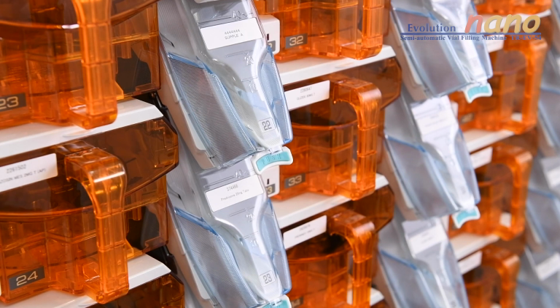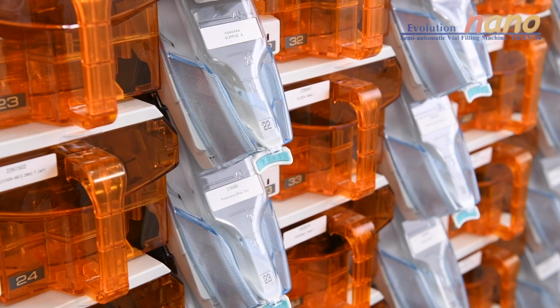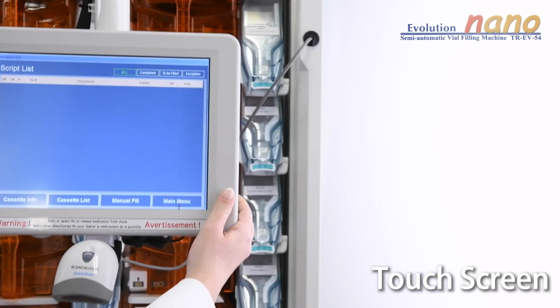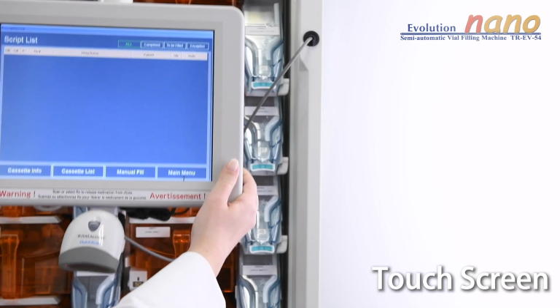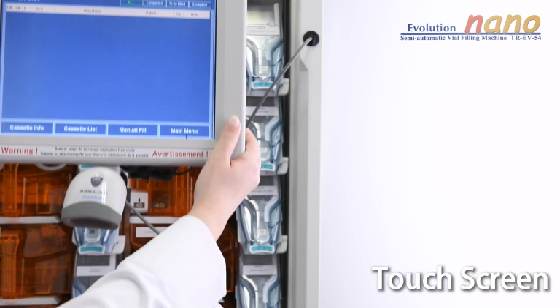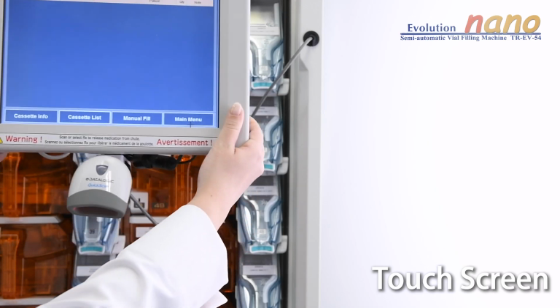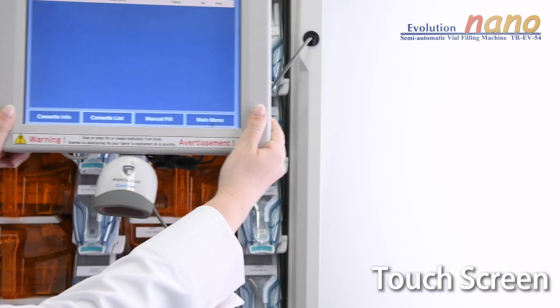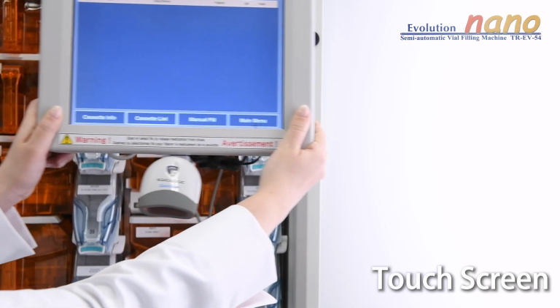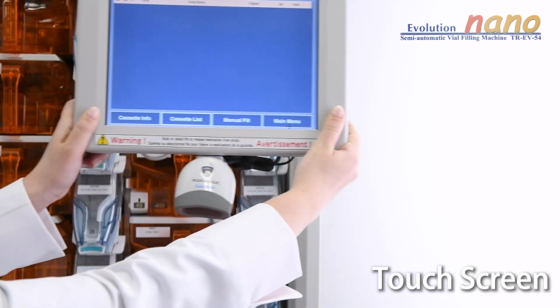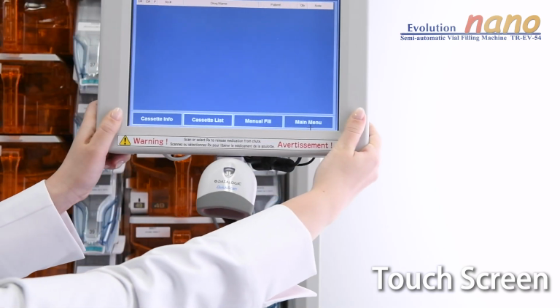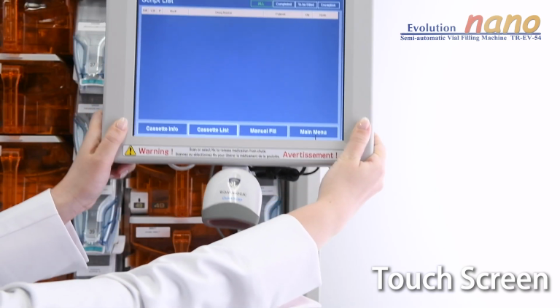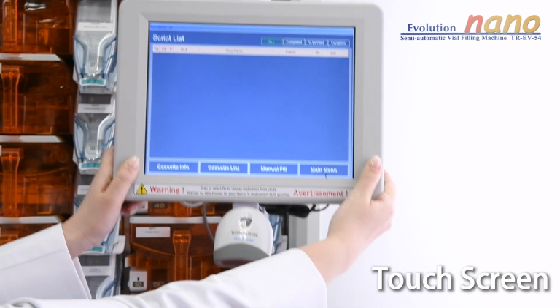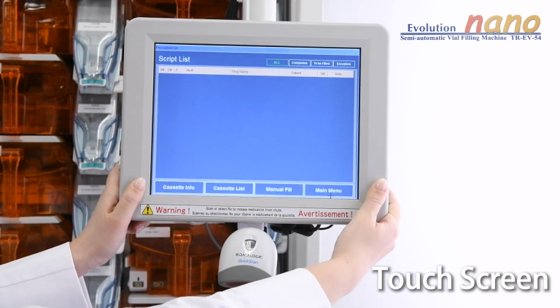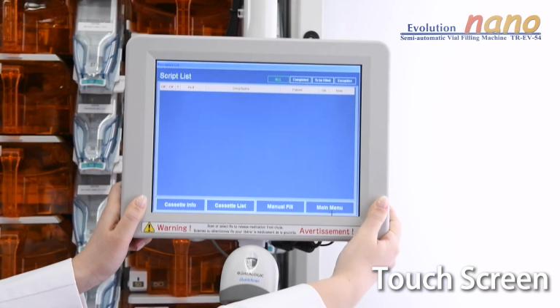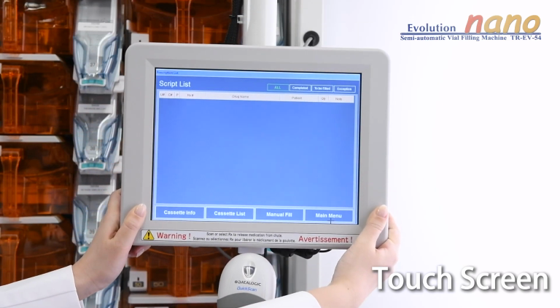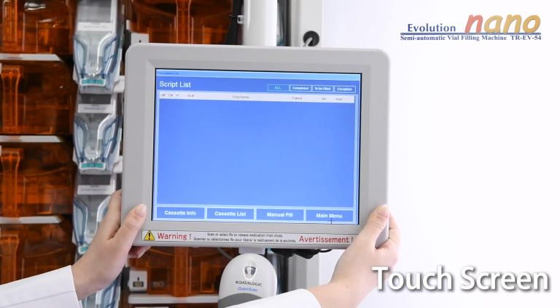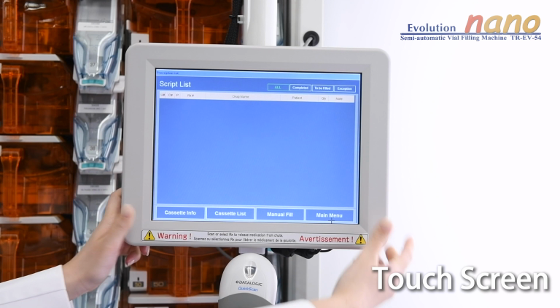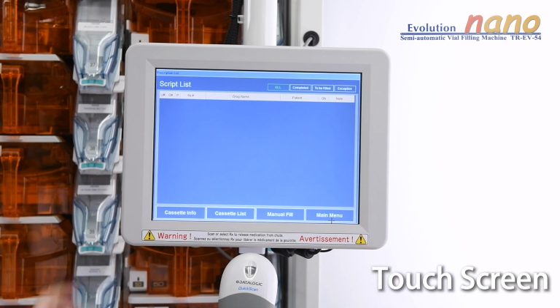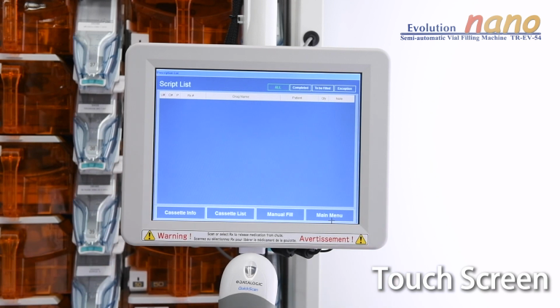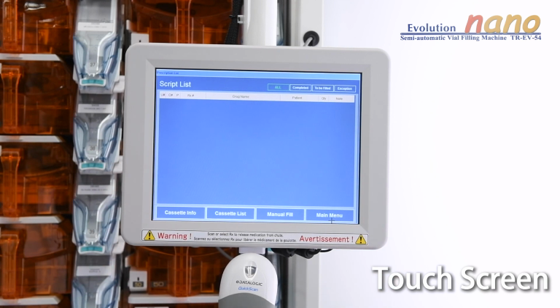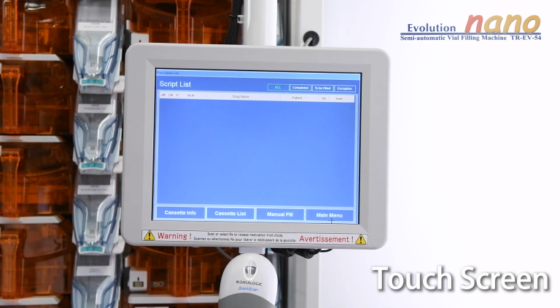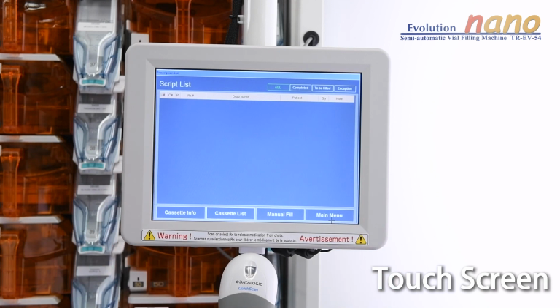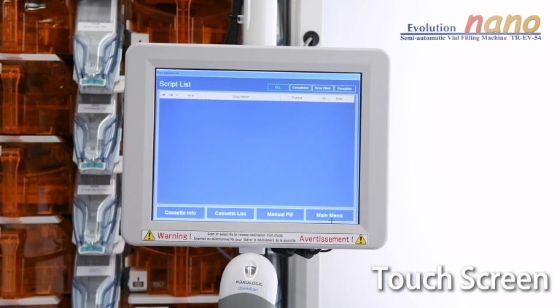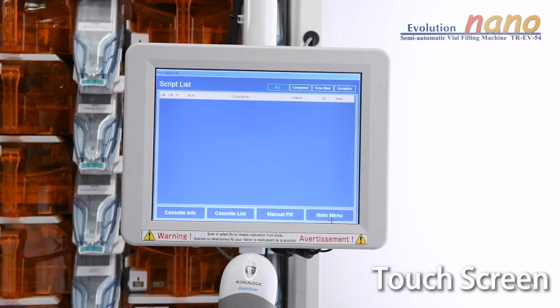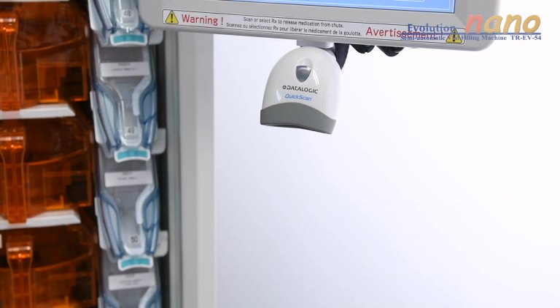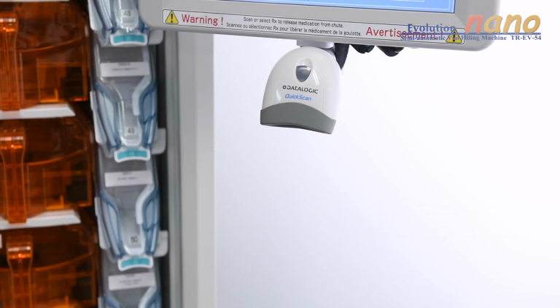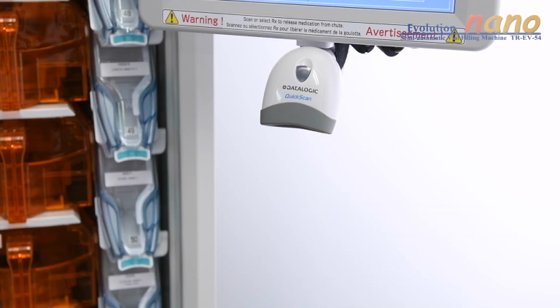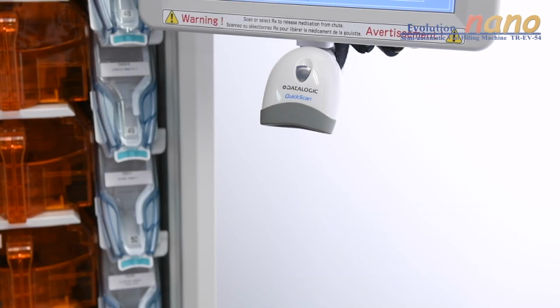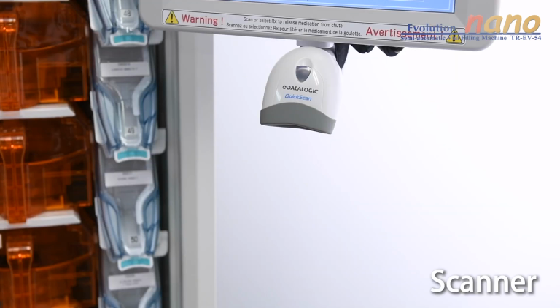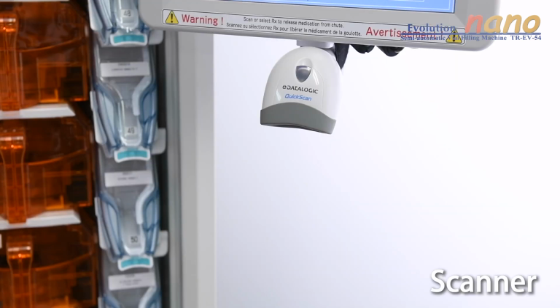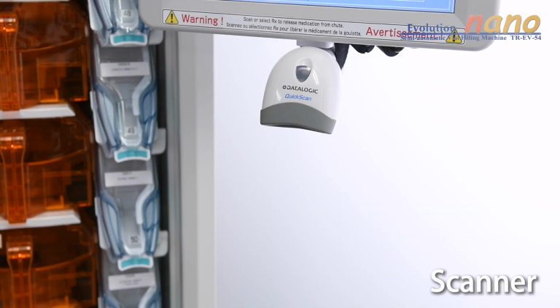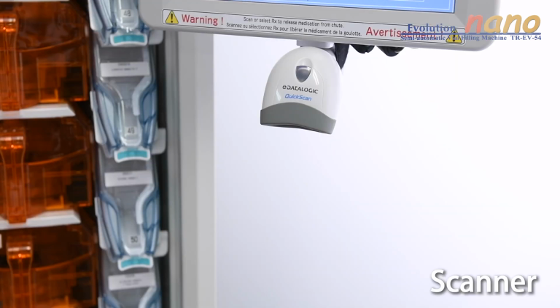The touch panel is mounted on a fully articulated arm with the scanner attached, providing superior economy of movement for the user.